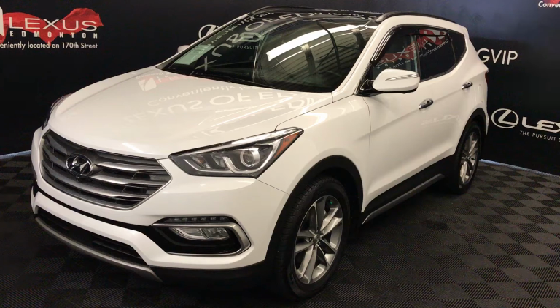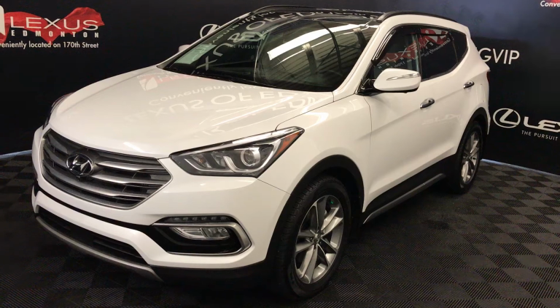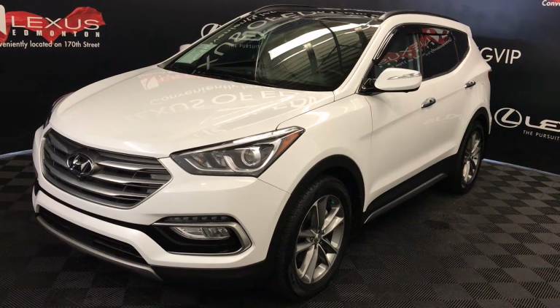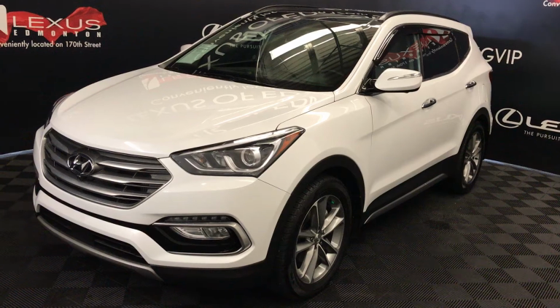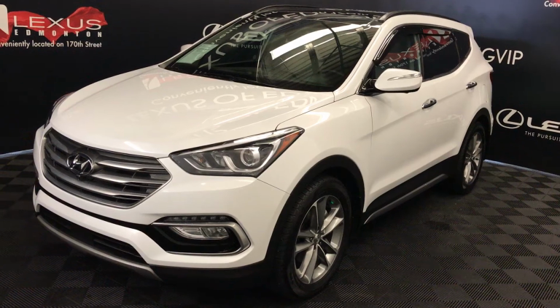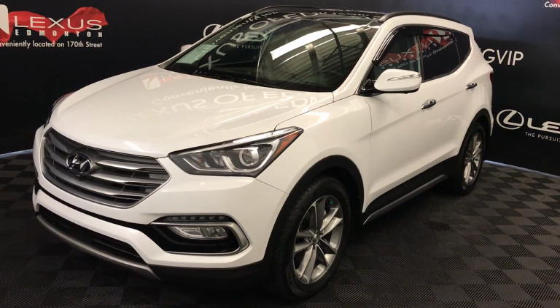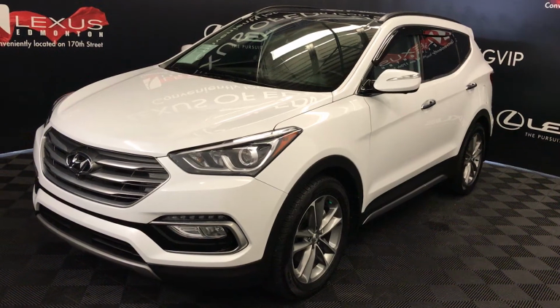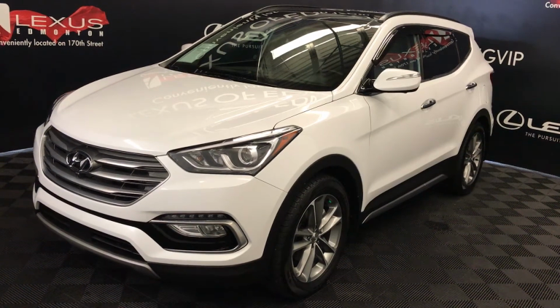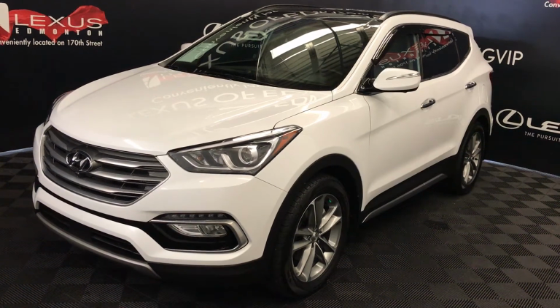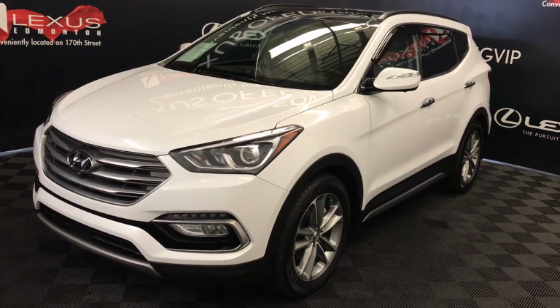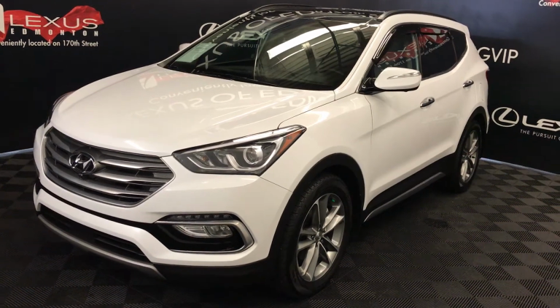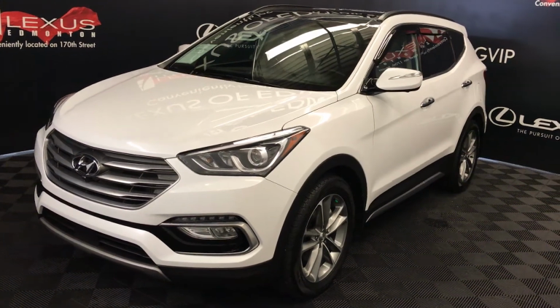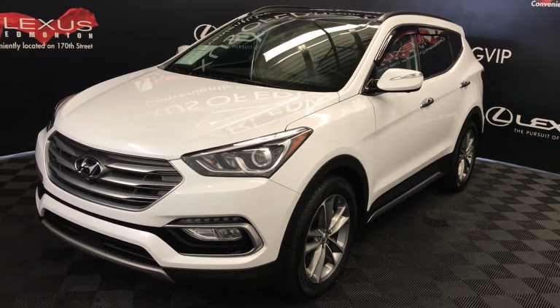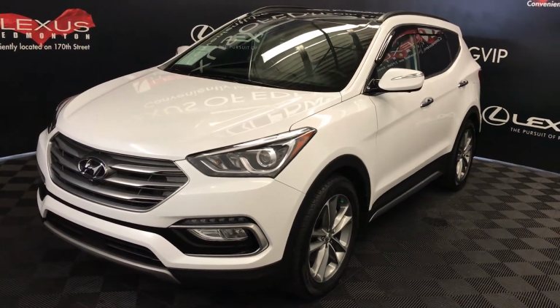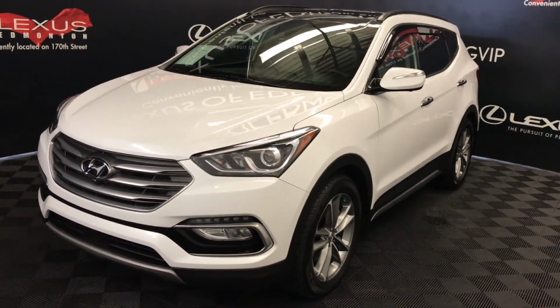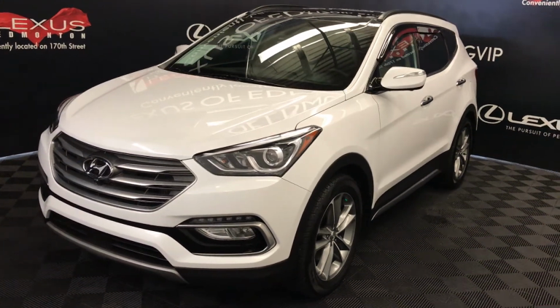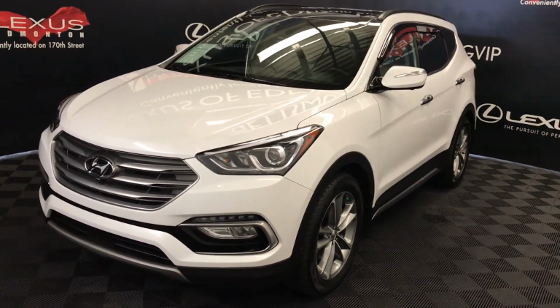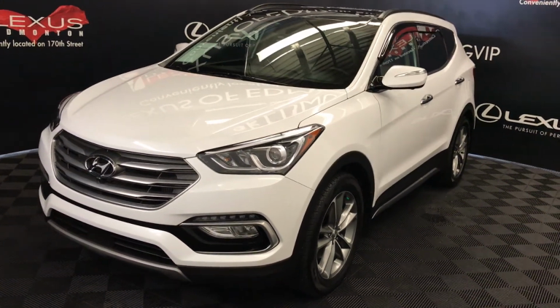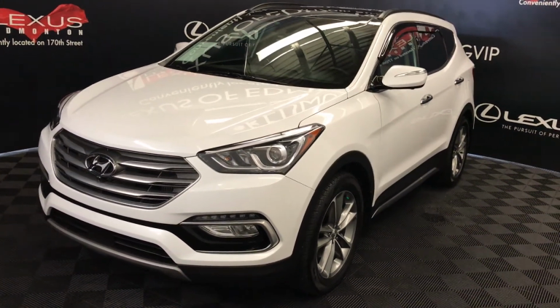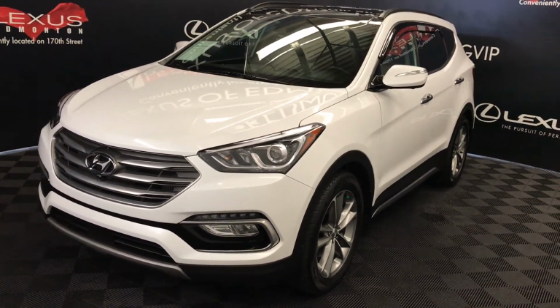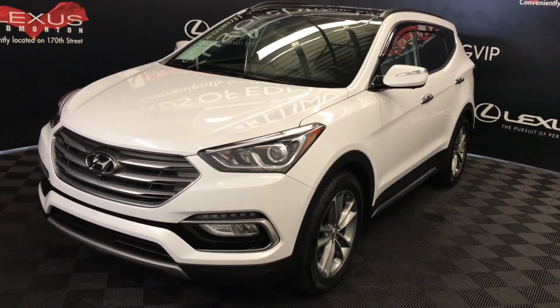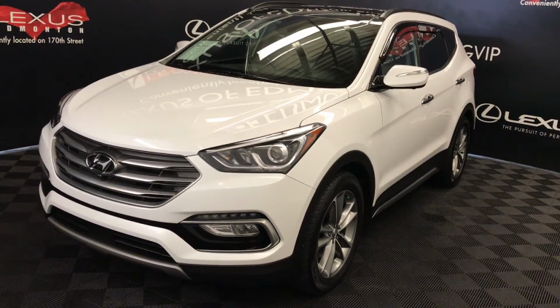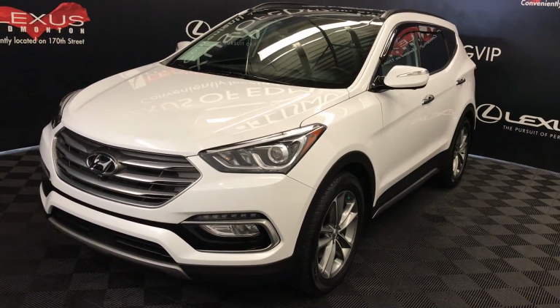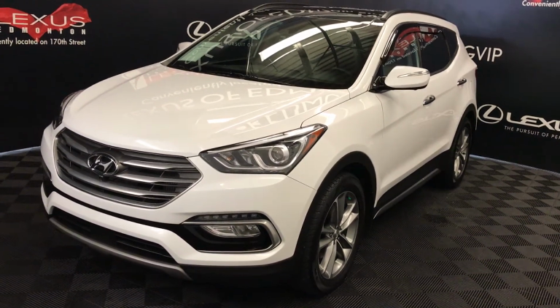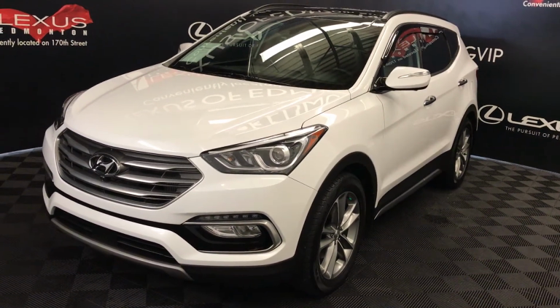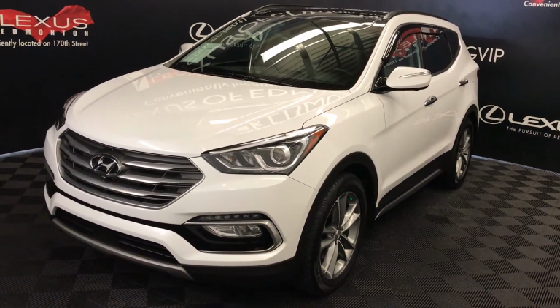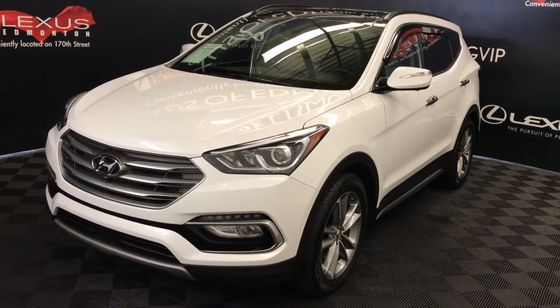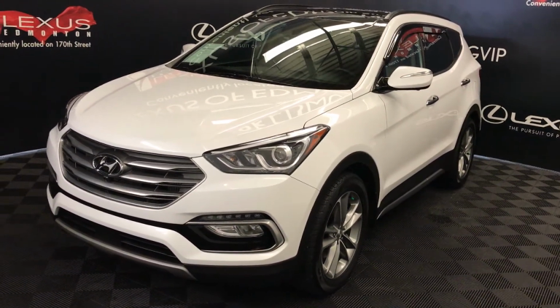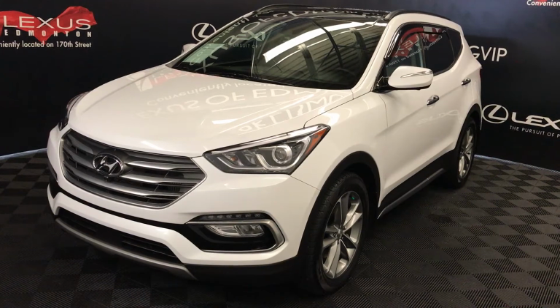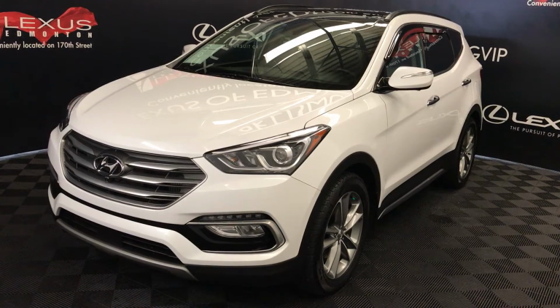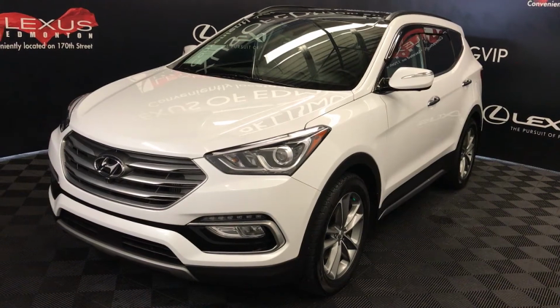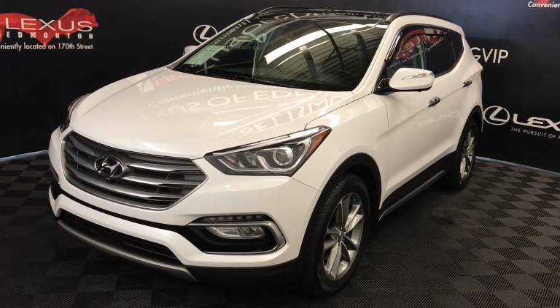Welcome to Lexus of Edmonton. We are located off 111th Avenue, 170th Street in Edmonton, Alberta, Canada.